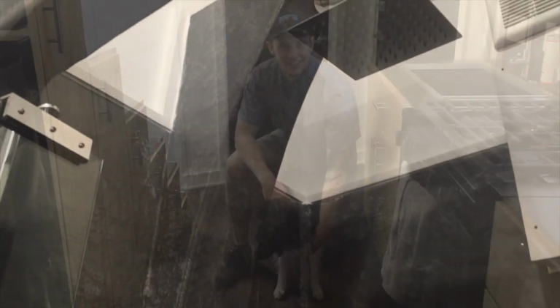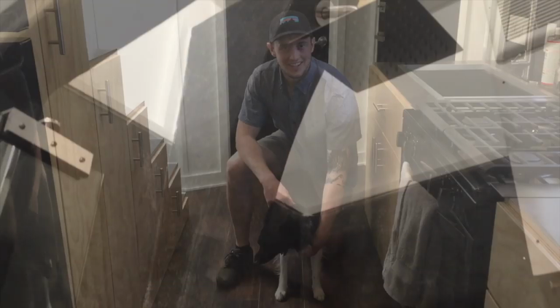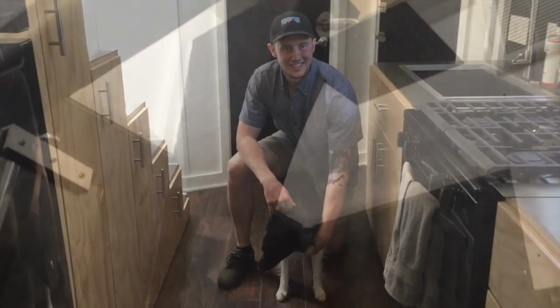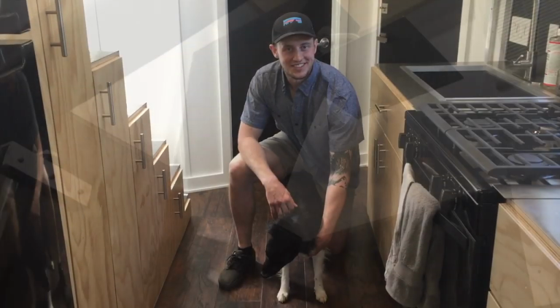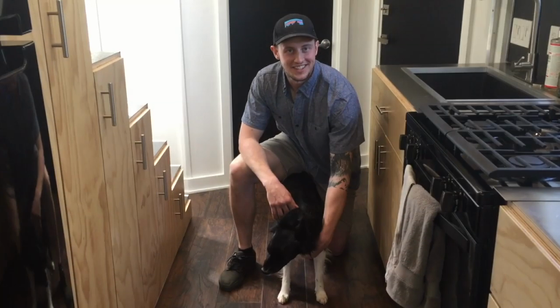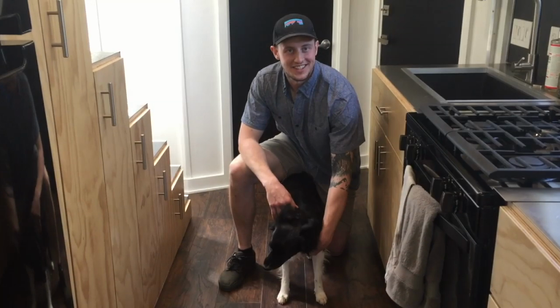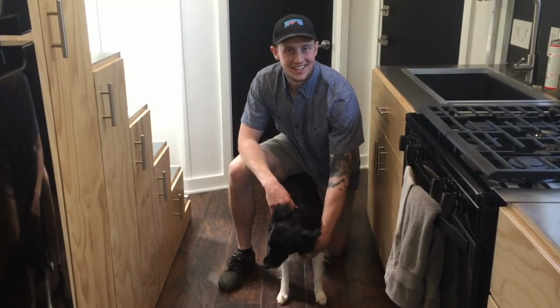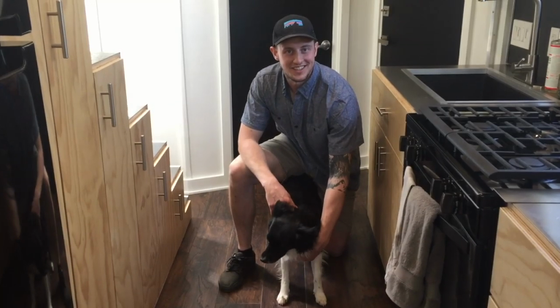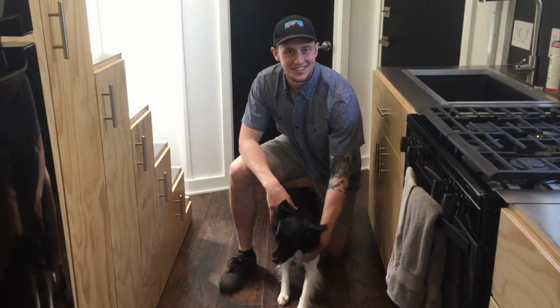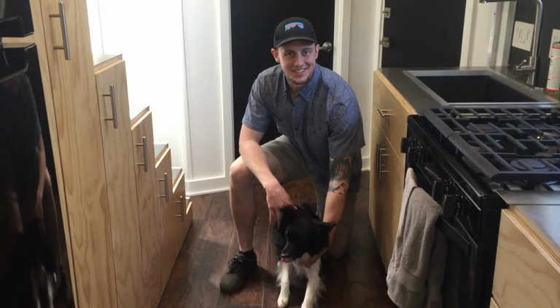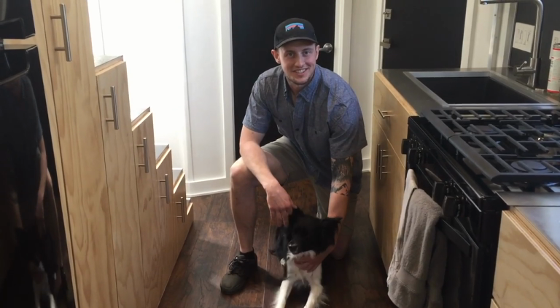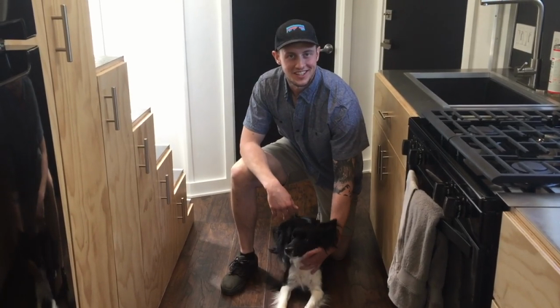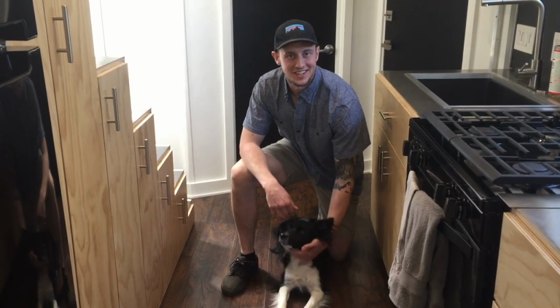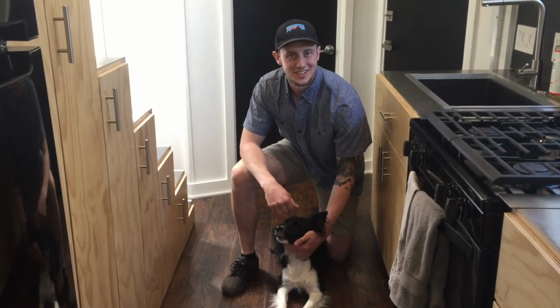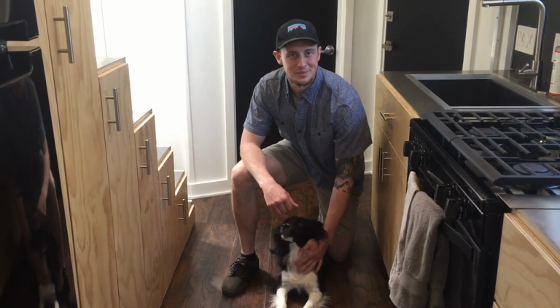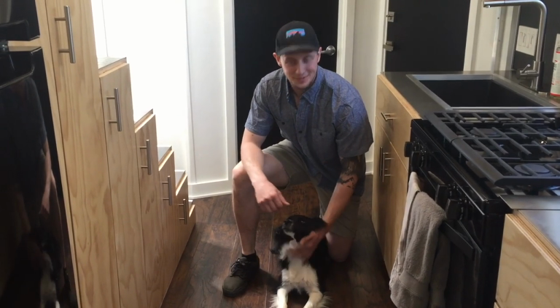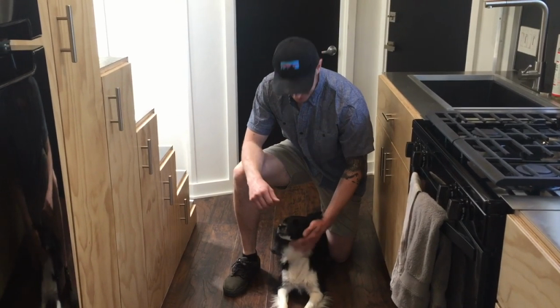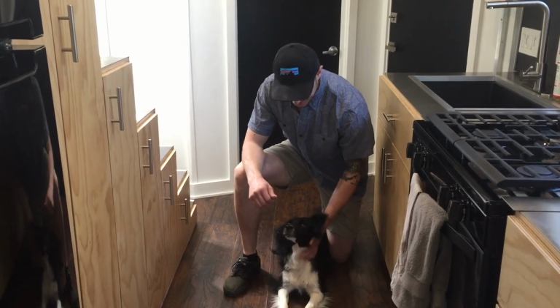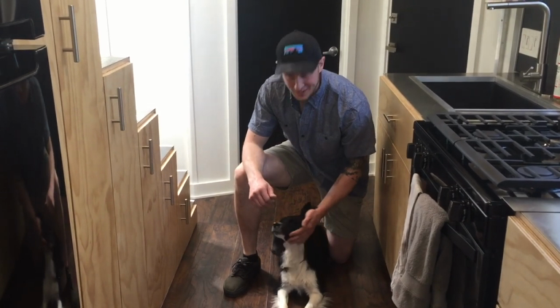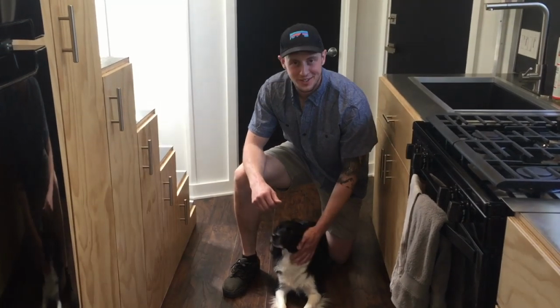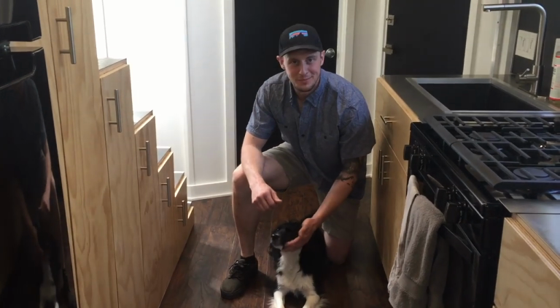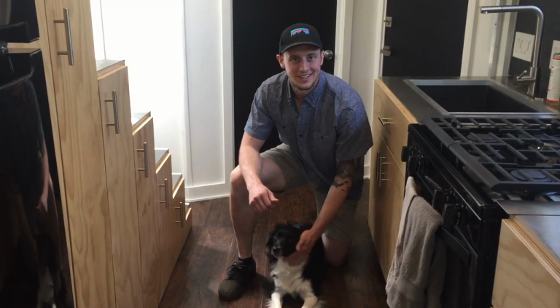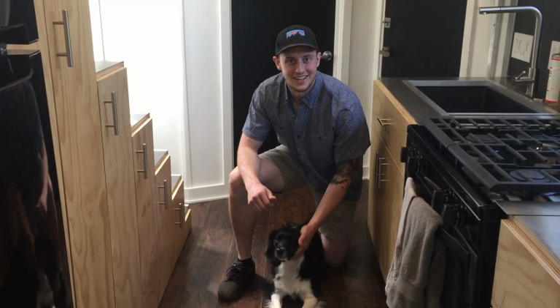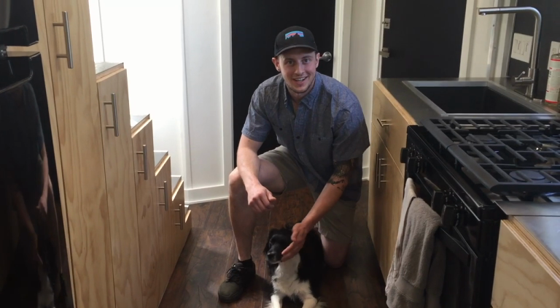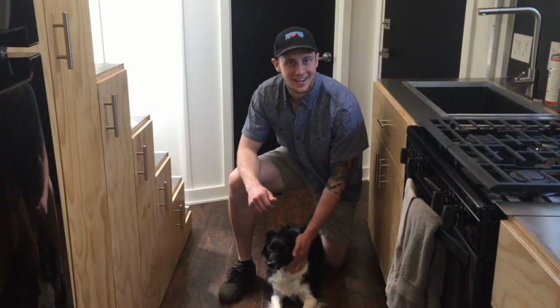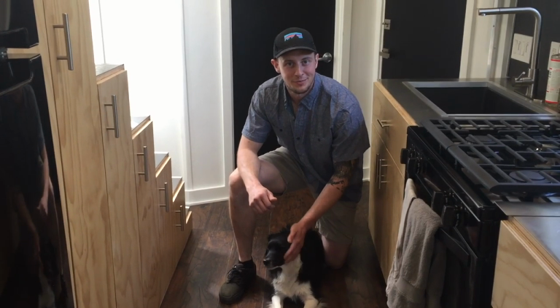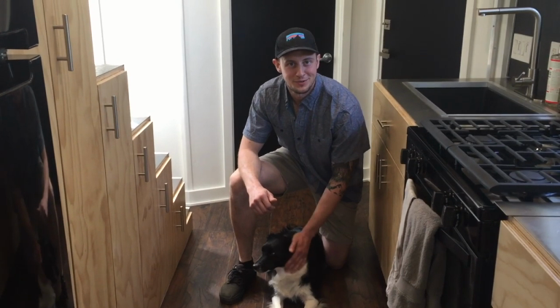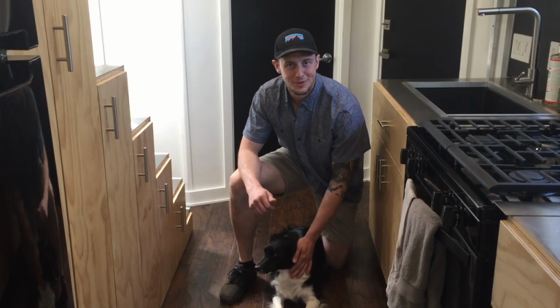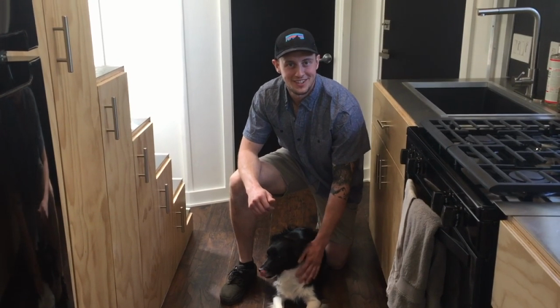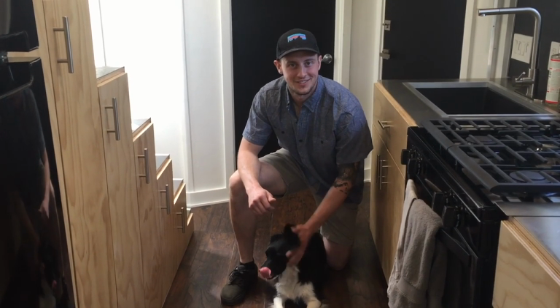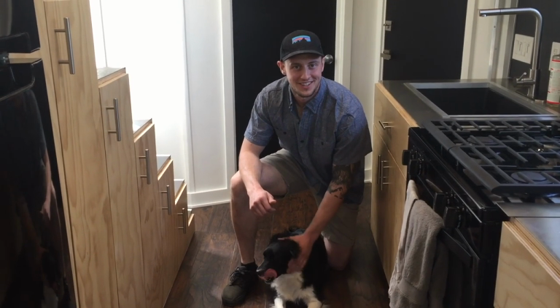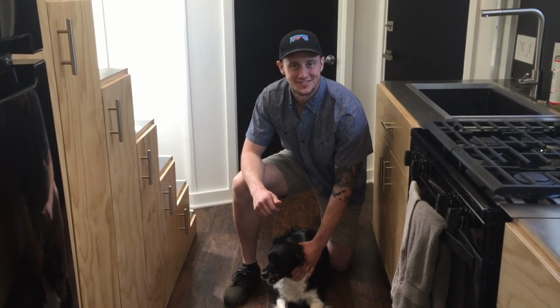Hi, this is Nate, and this is the tiny house I built from the ground up. I hope you enjoy my video. Thank you.